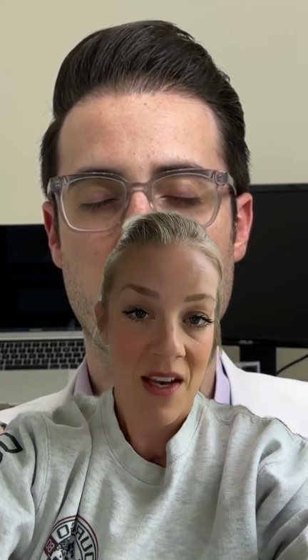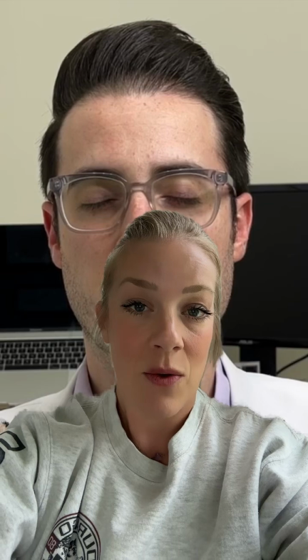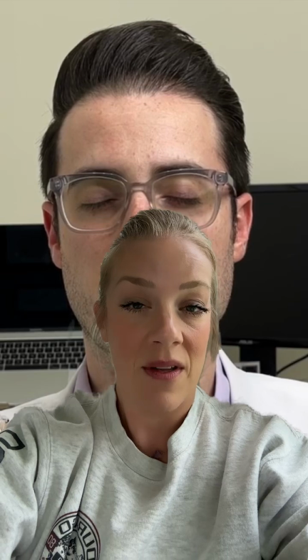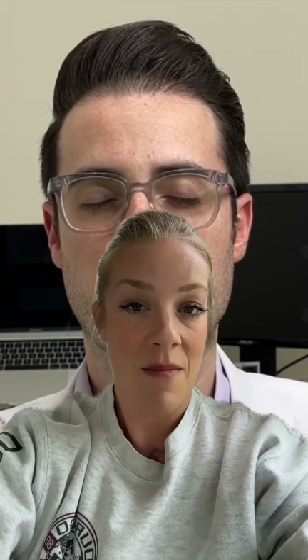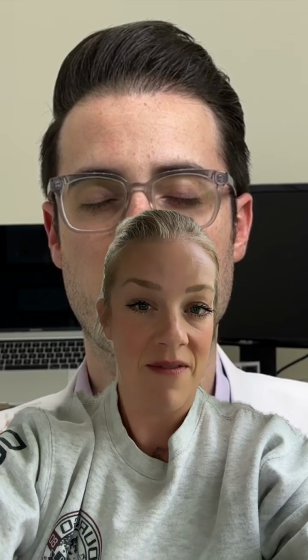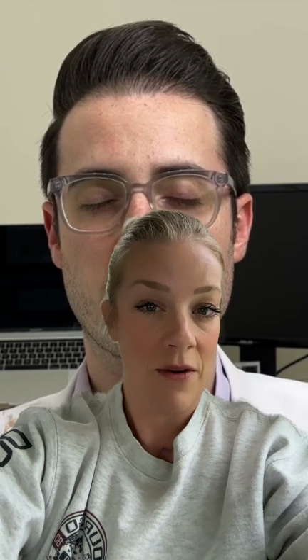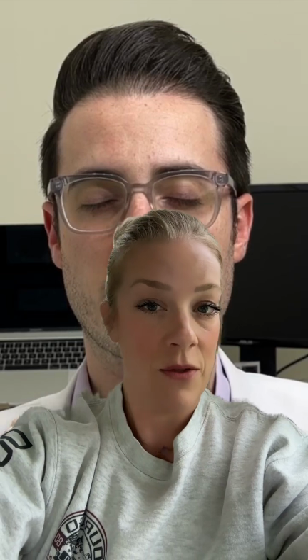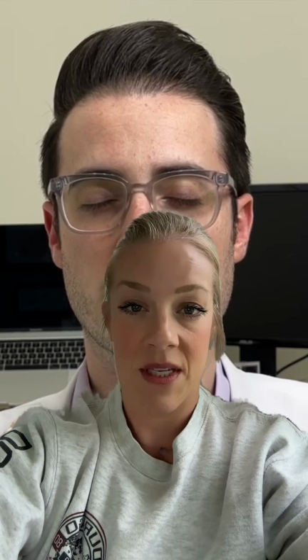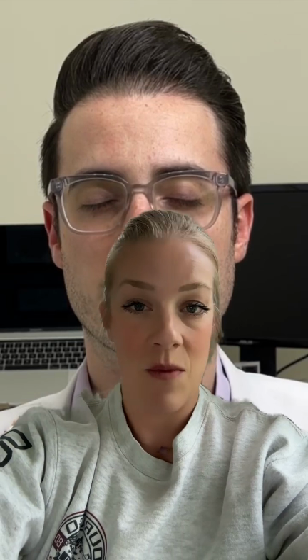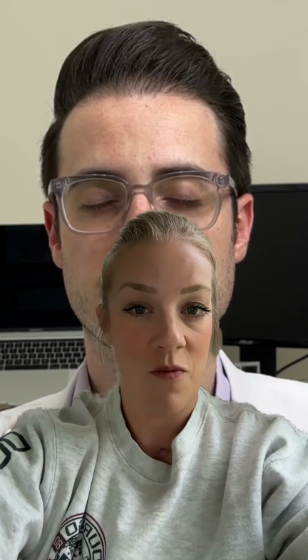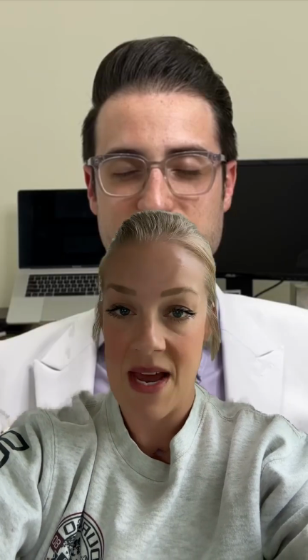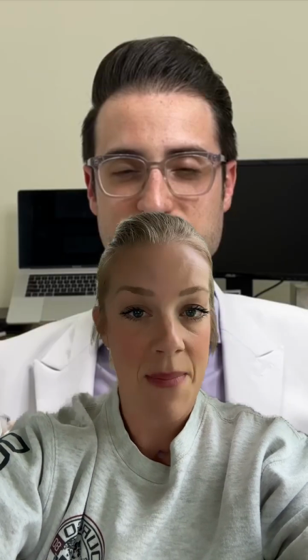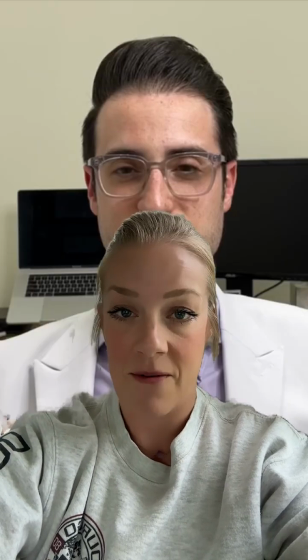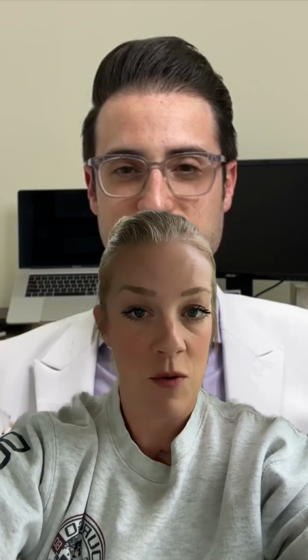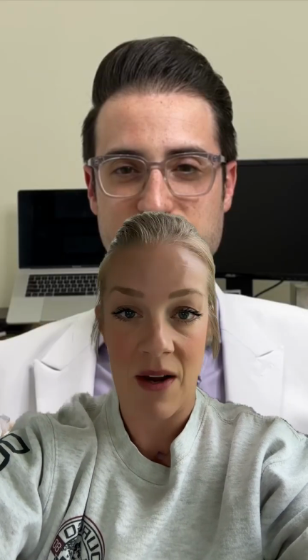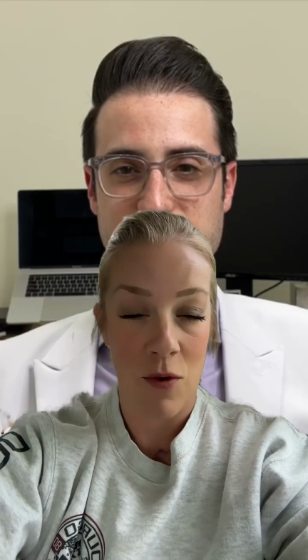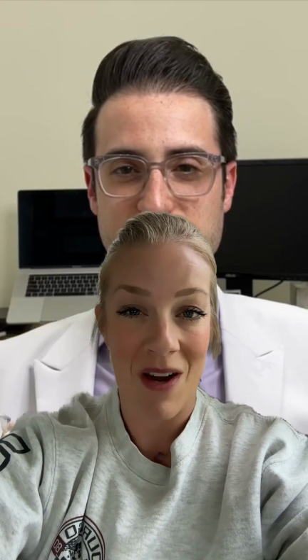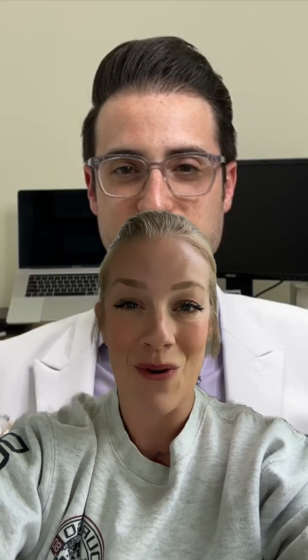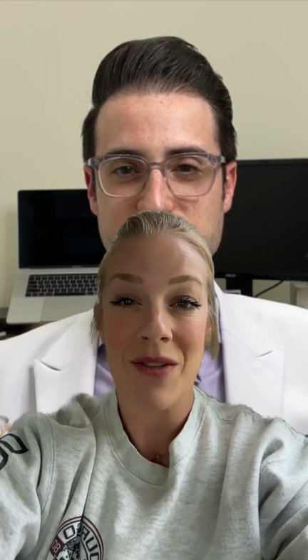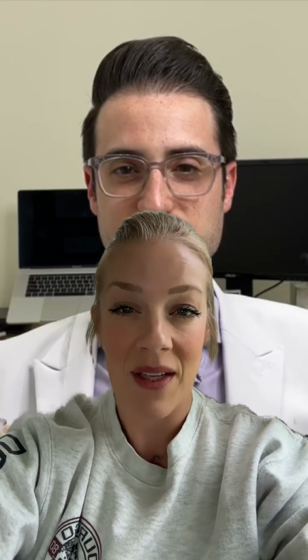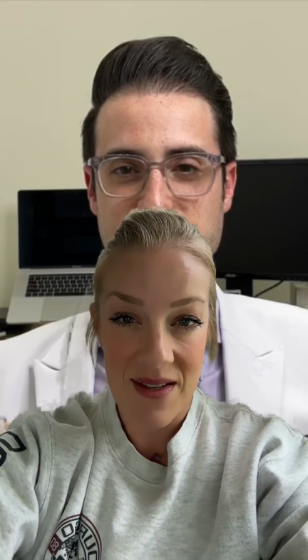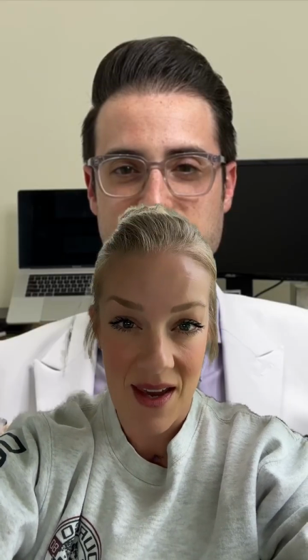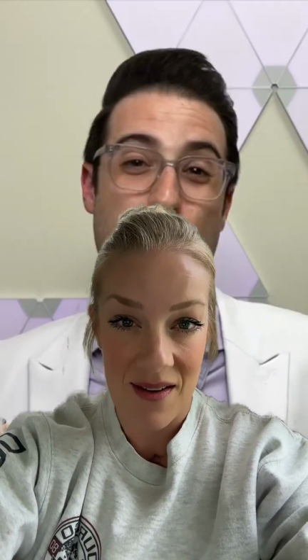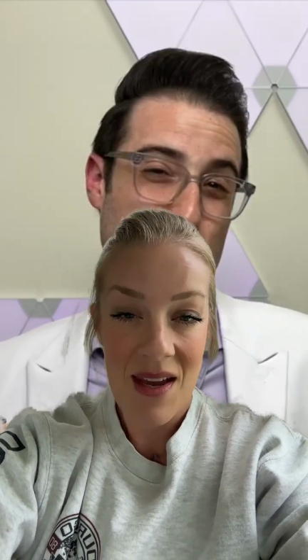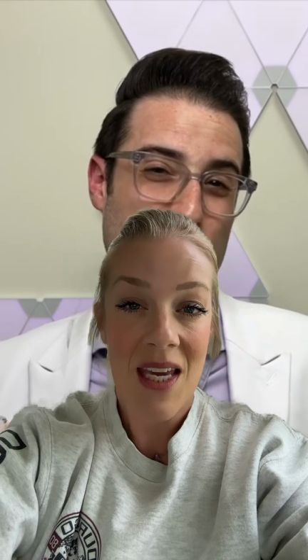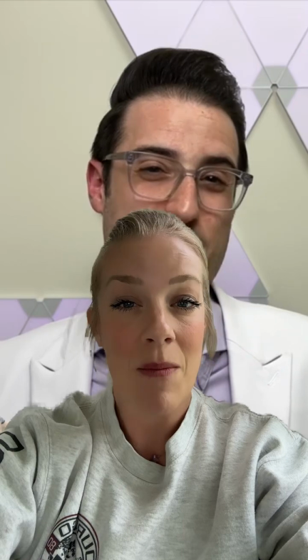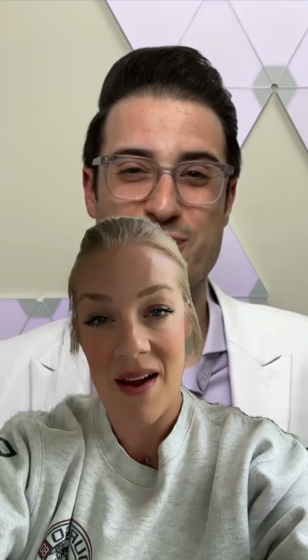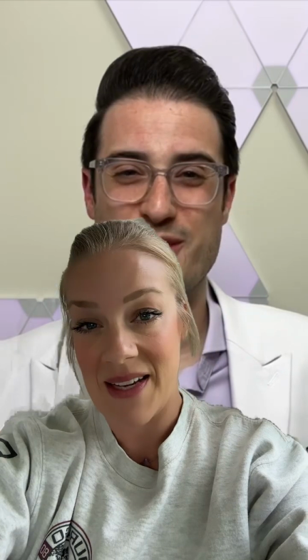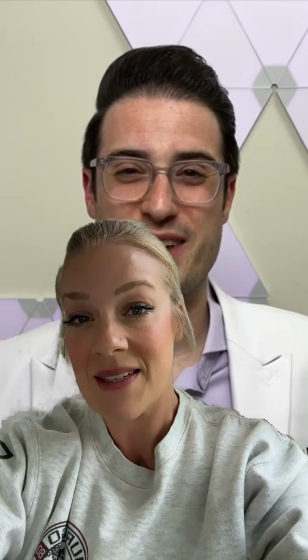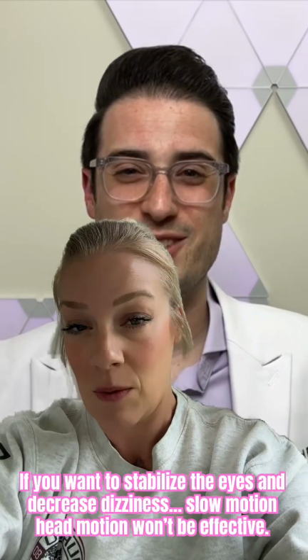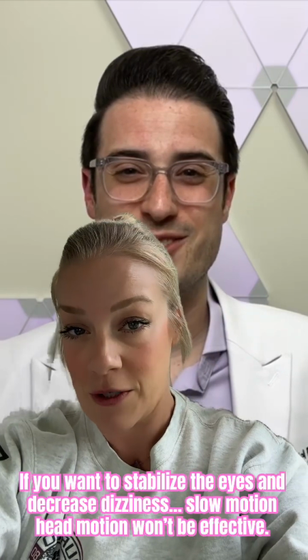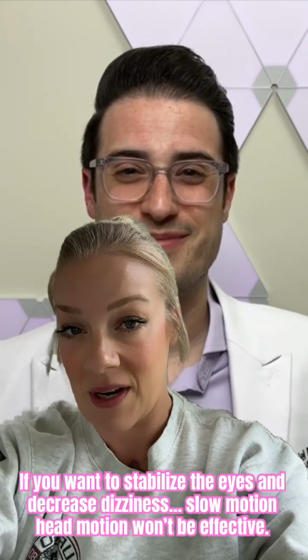So in a lot of my videos you'll see me move my head back and forth, back and forth, as quickly as I can, keeping my eyes stable on a target.